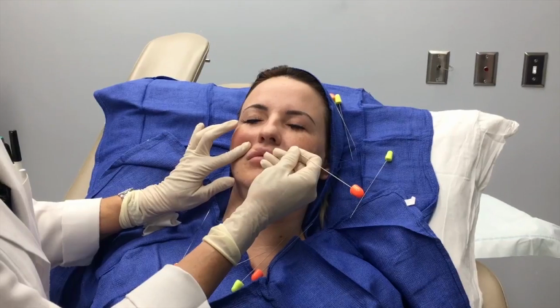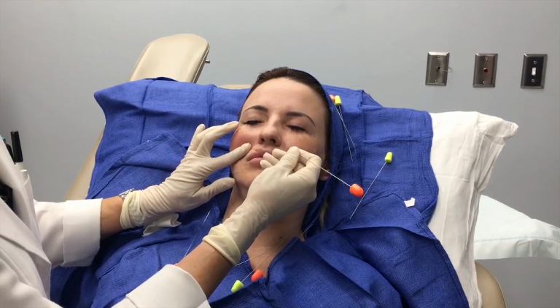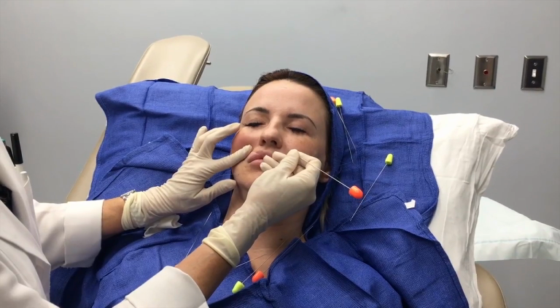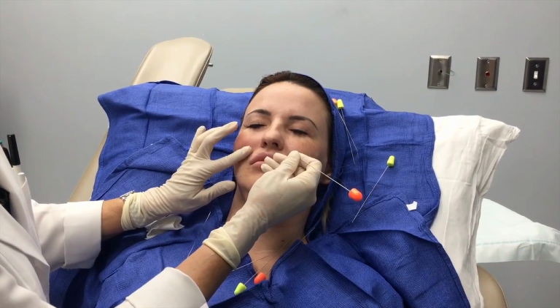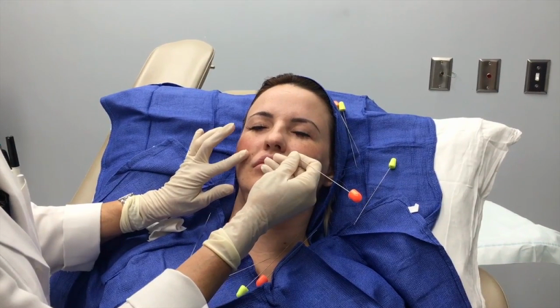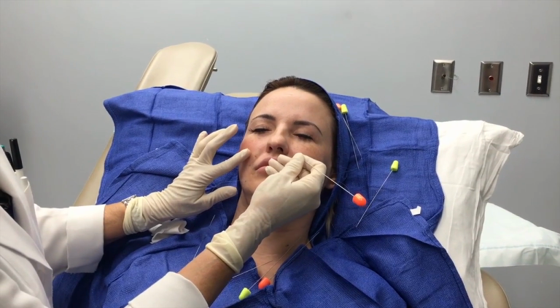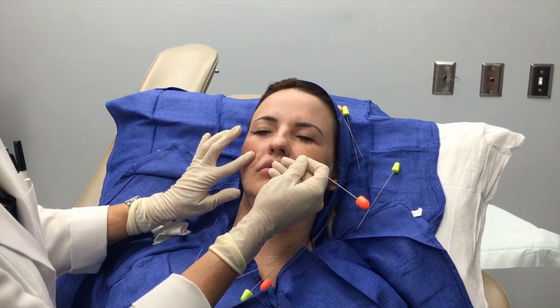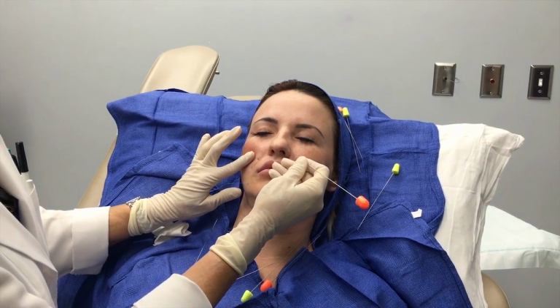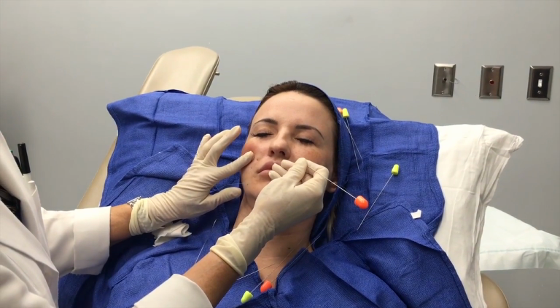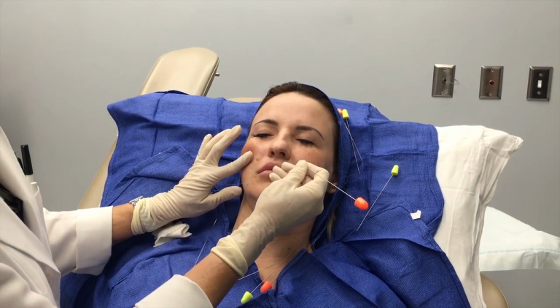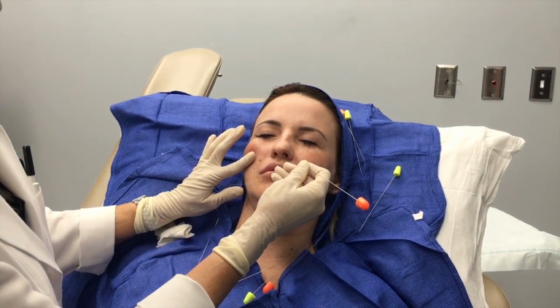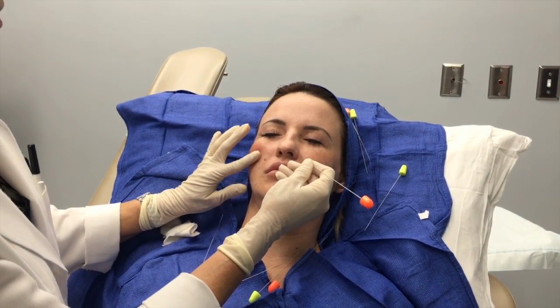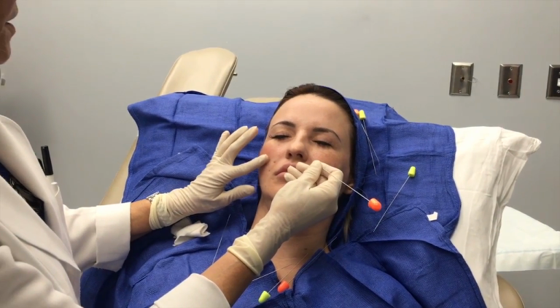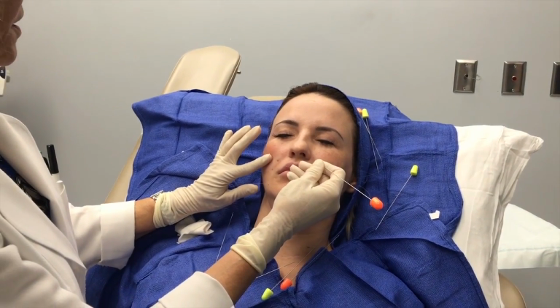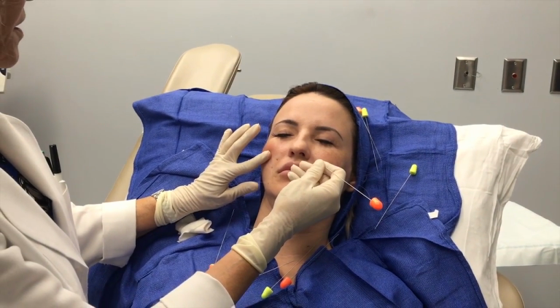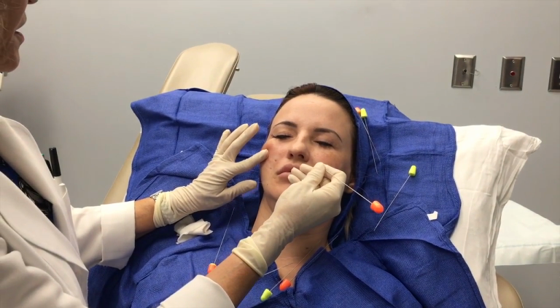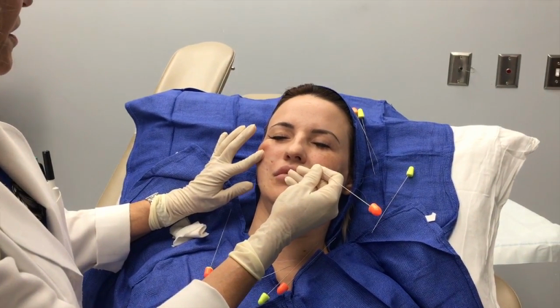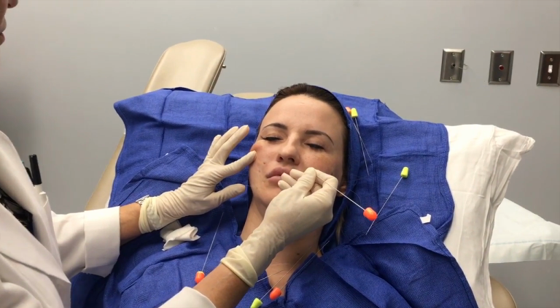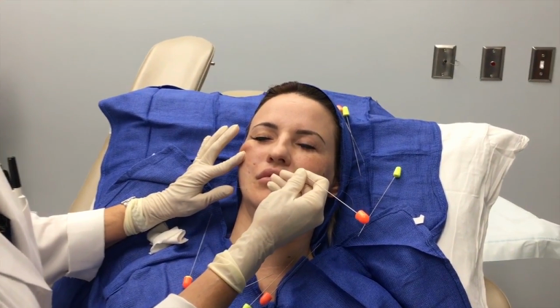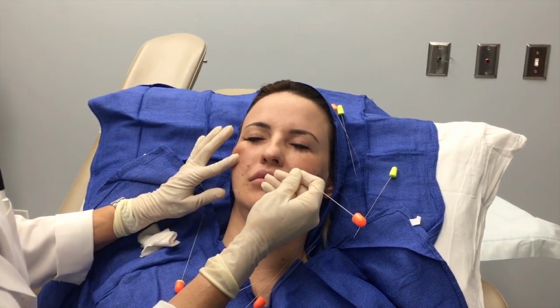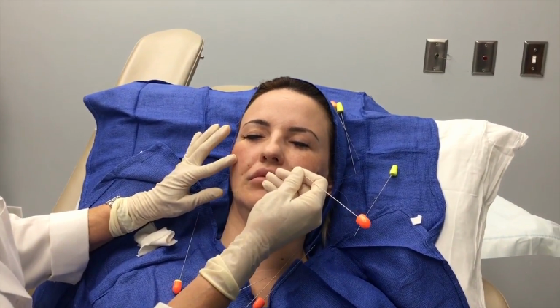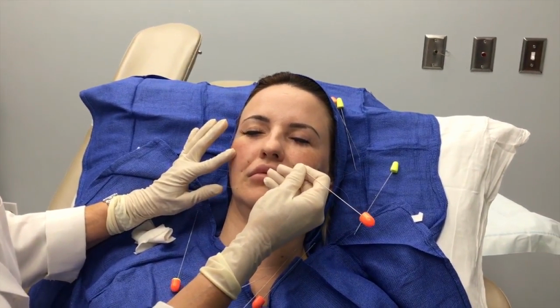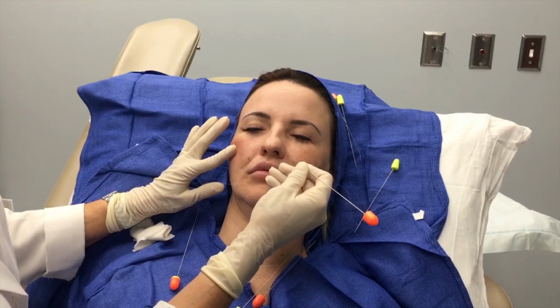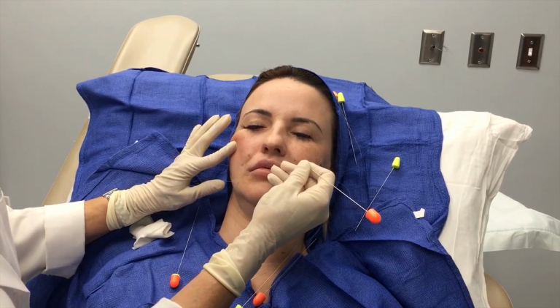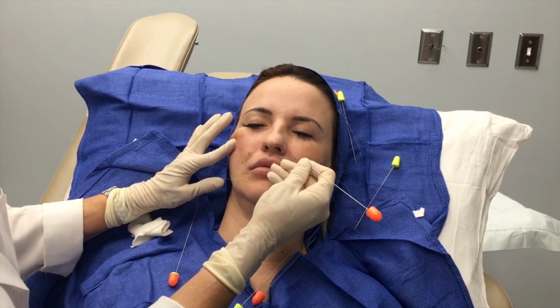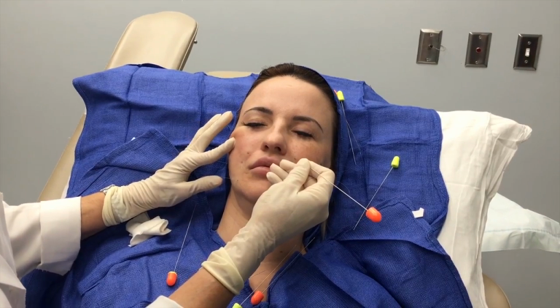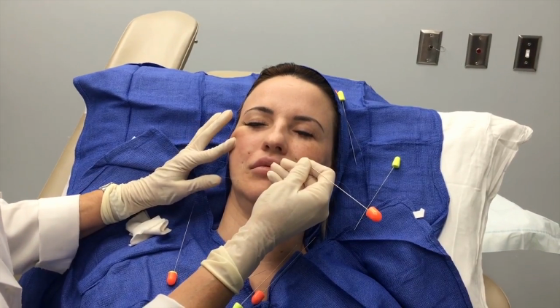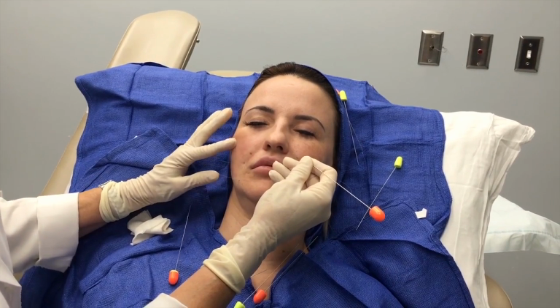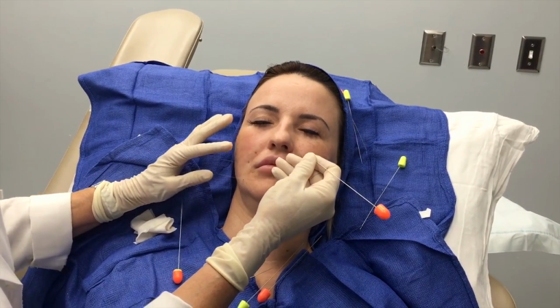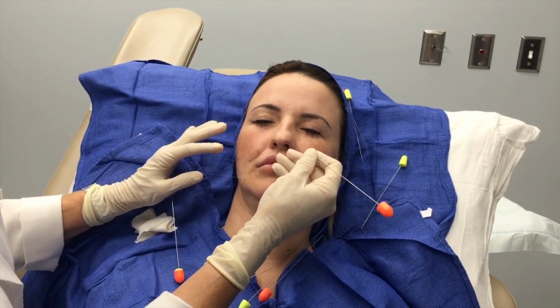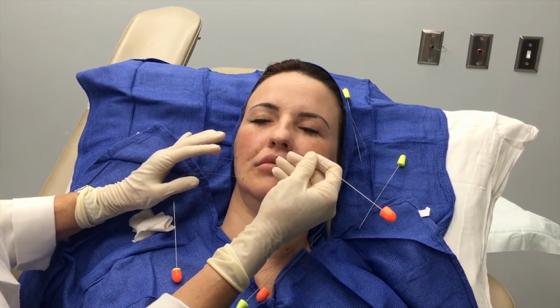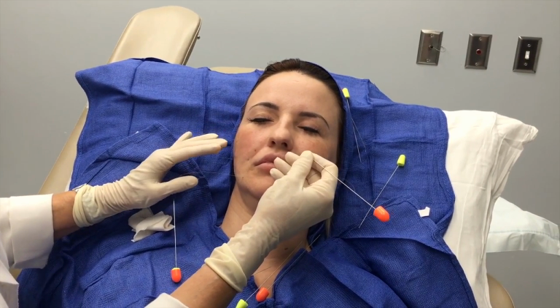Now I'm locking into place, and I can feel the cones lock in.